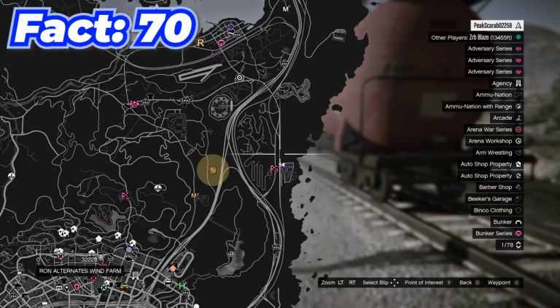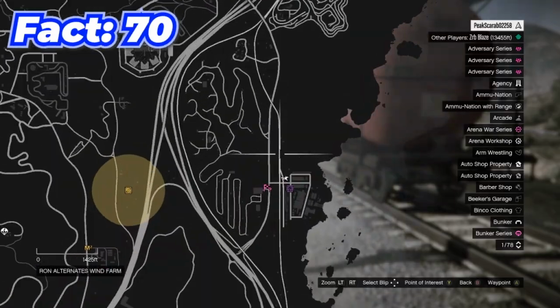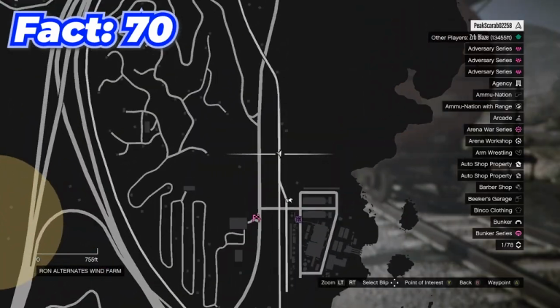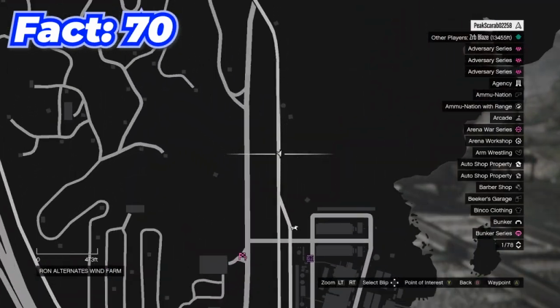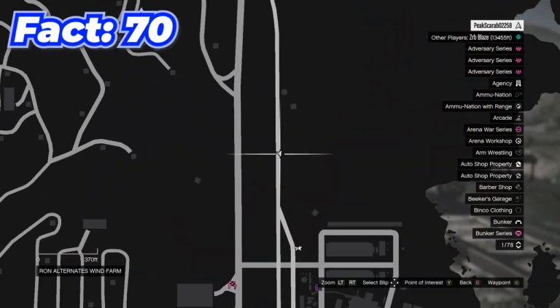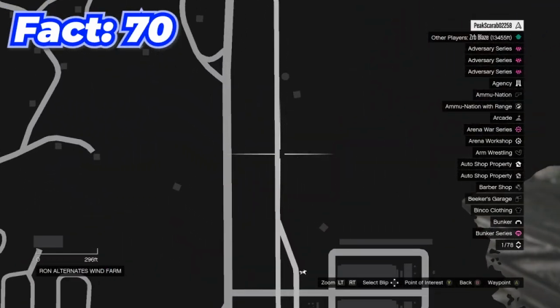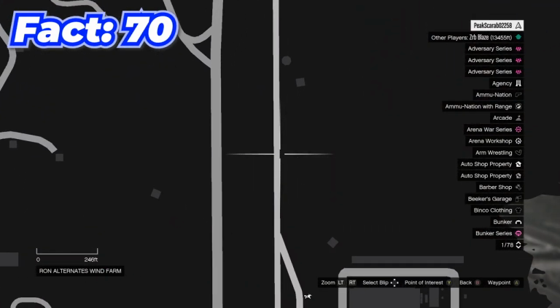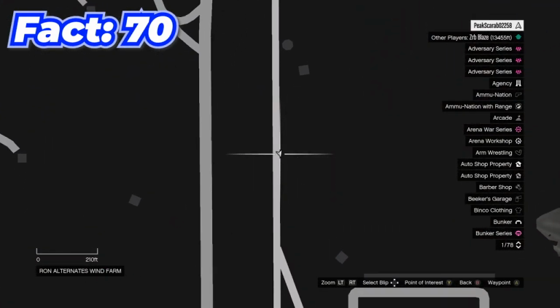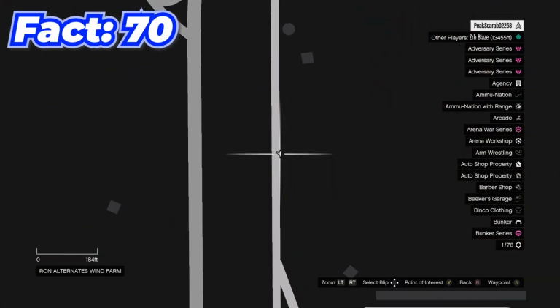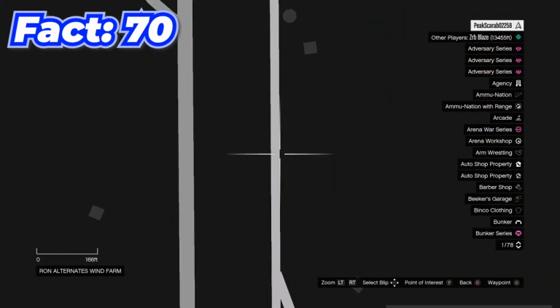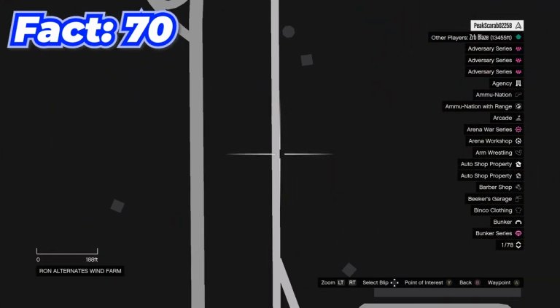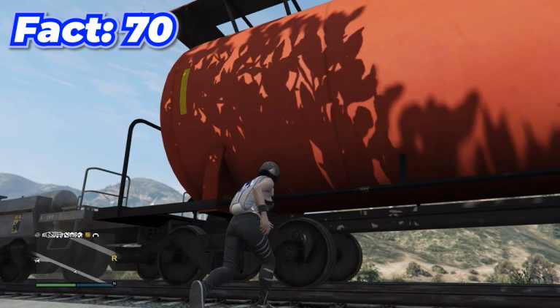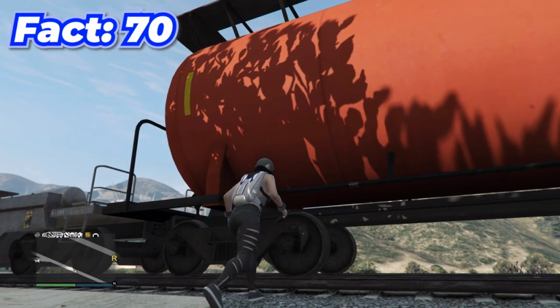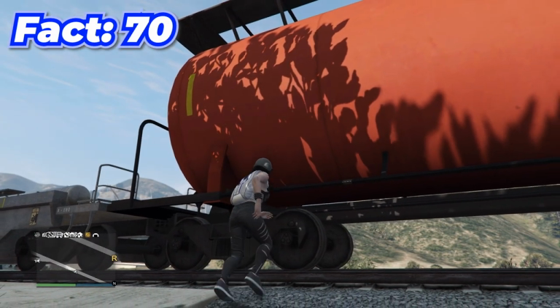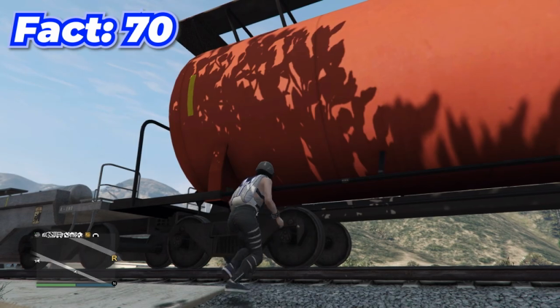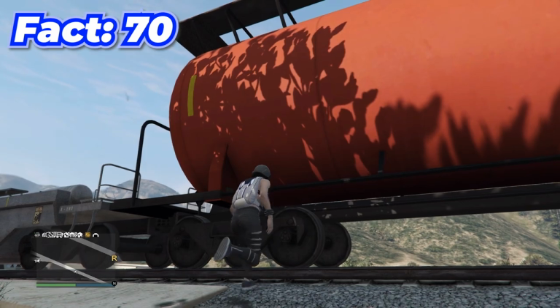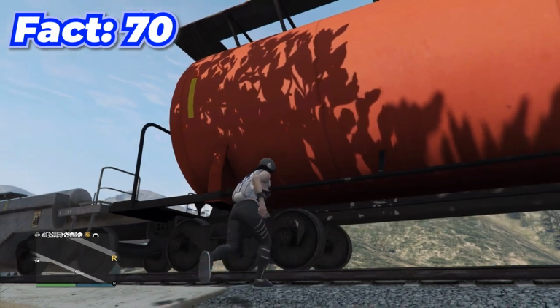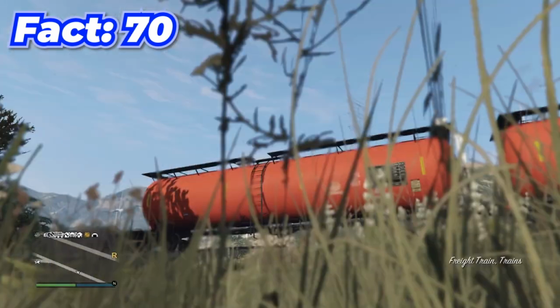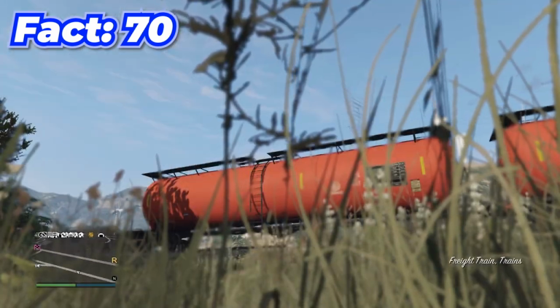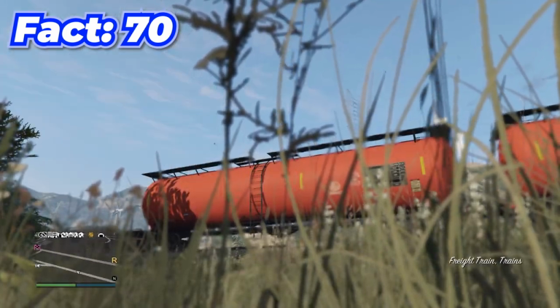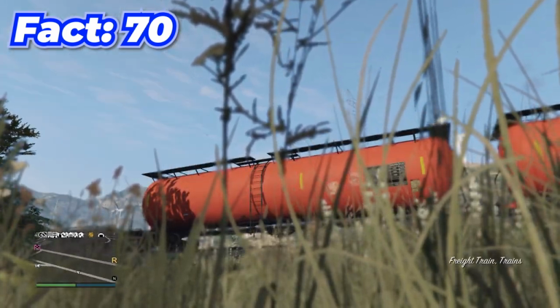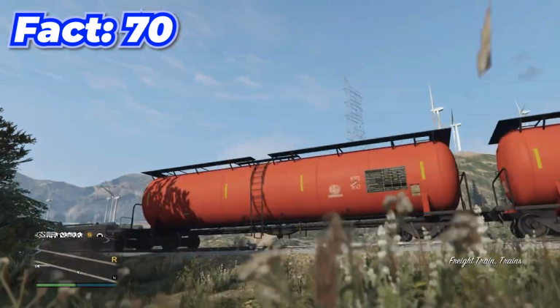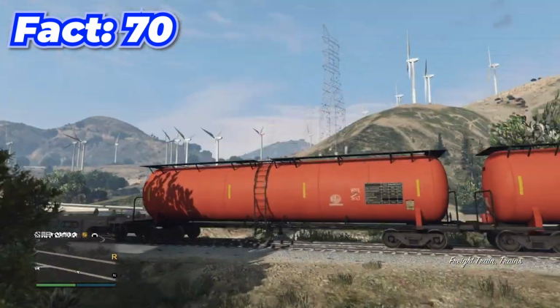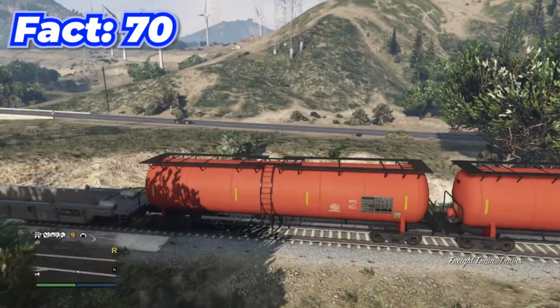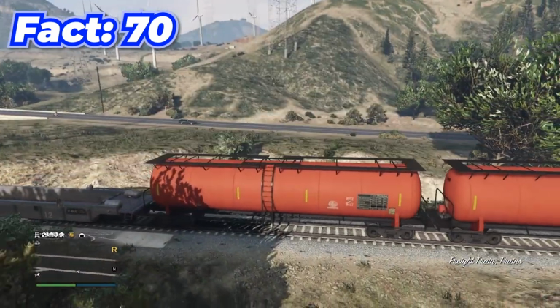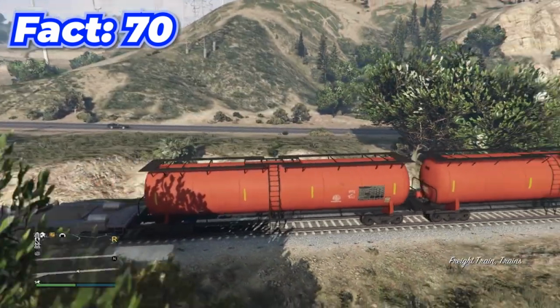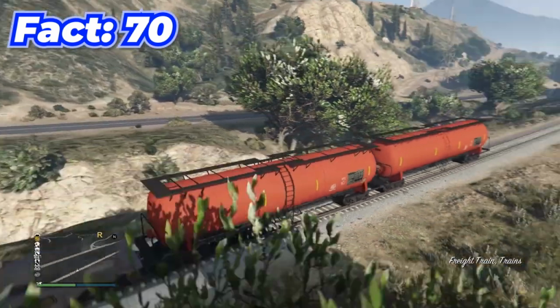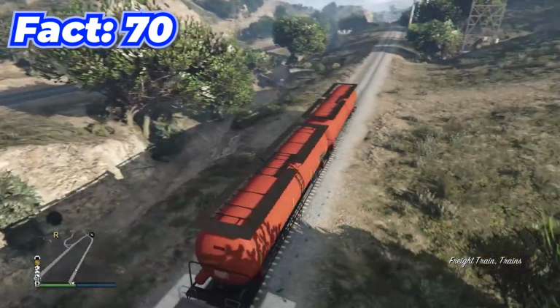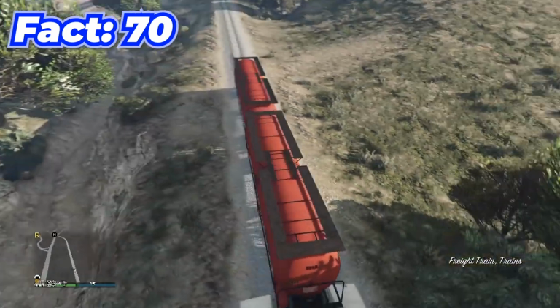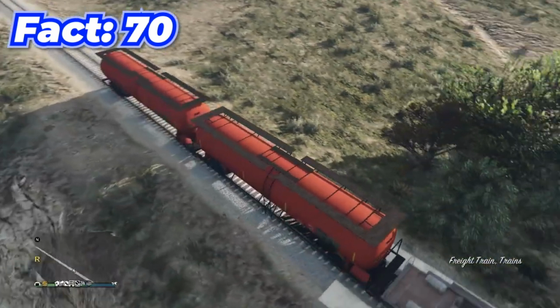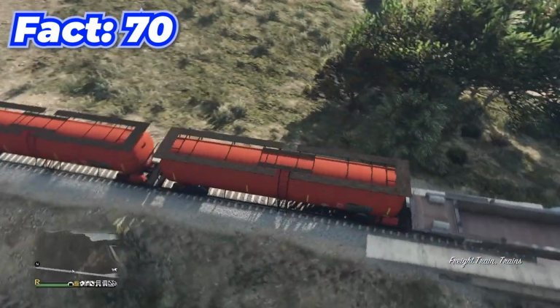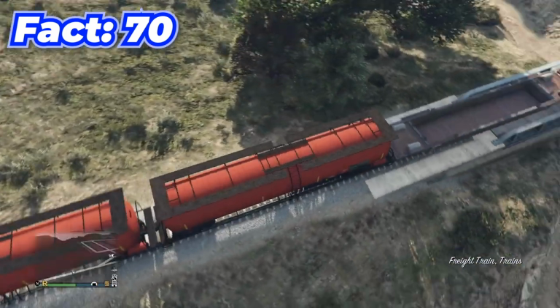If you come to this location and wait for the train, you can actually get into certain different little train carts for some reason.